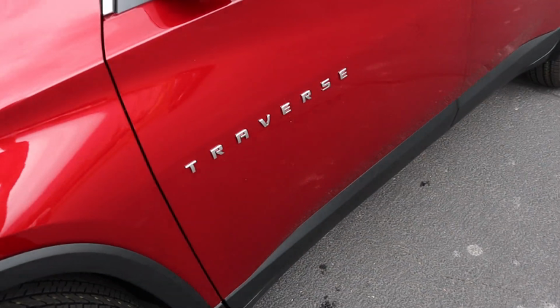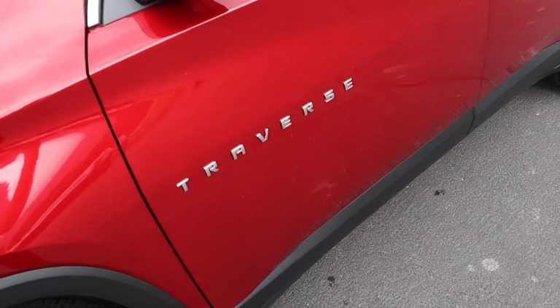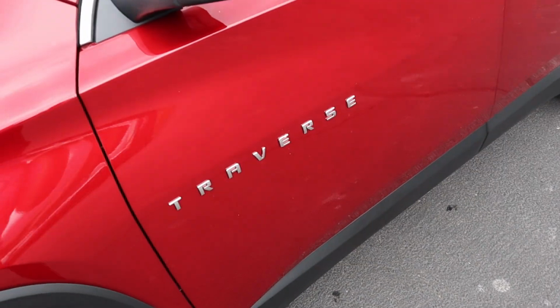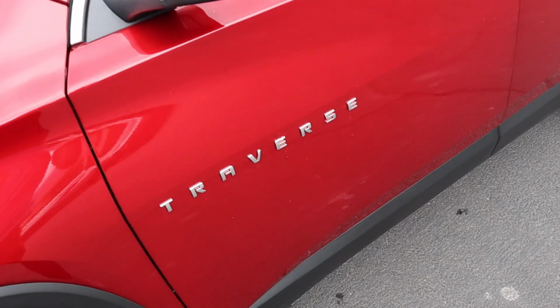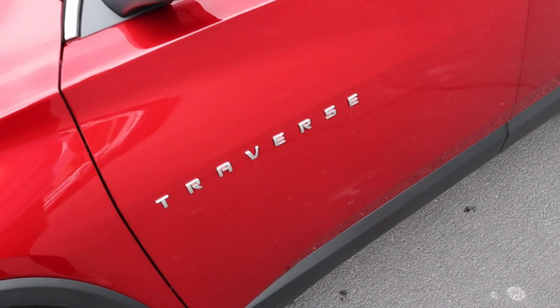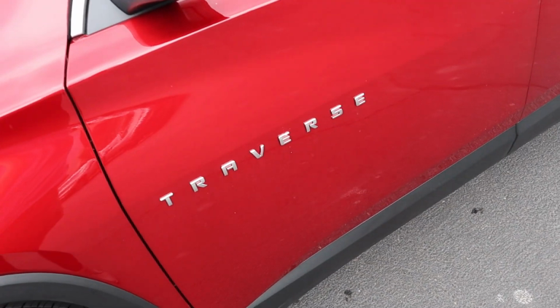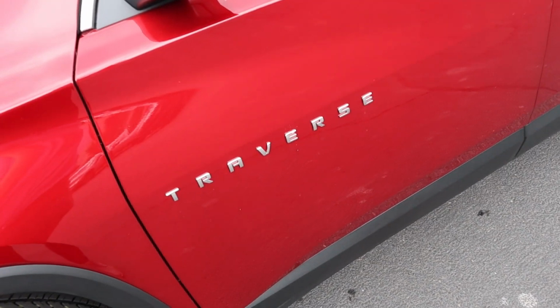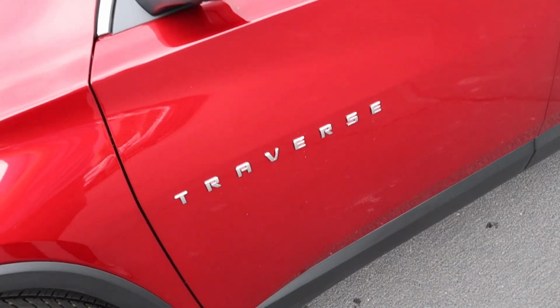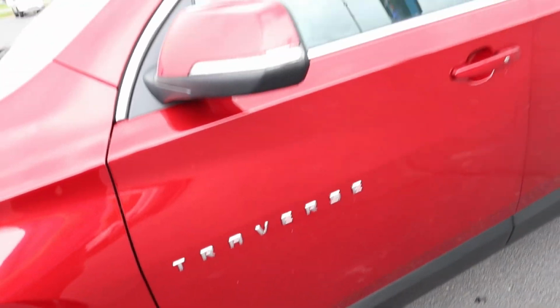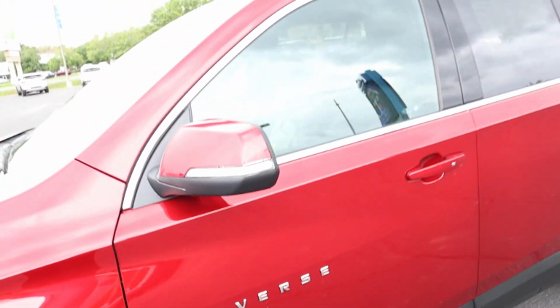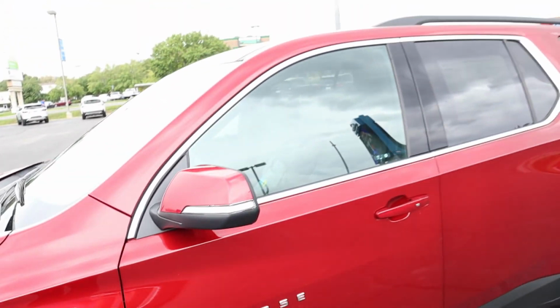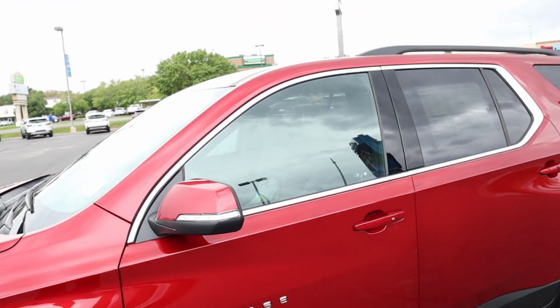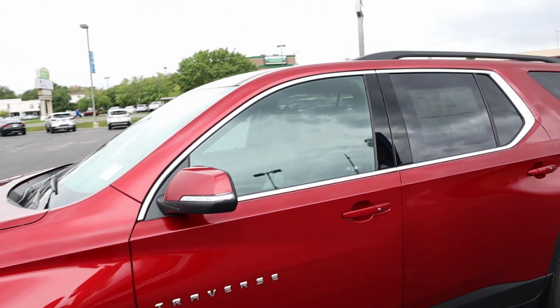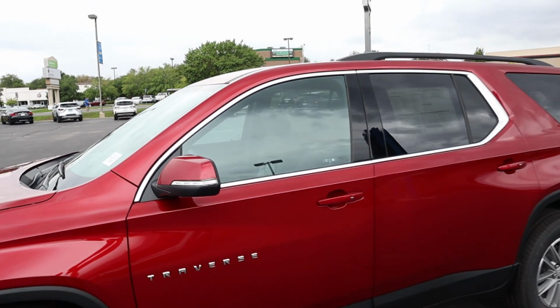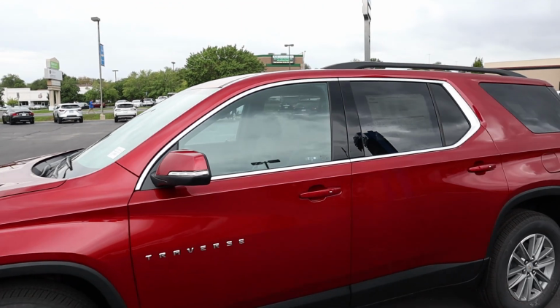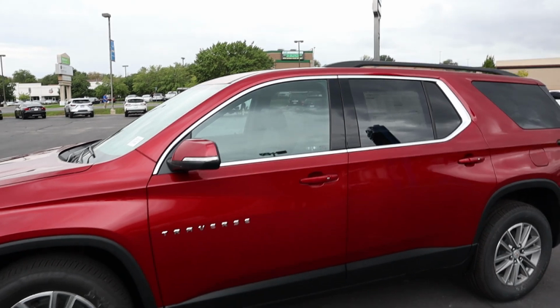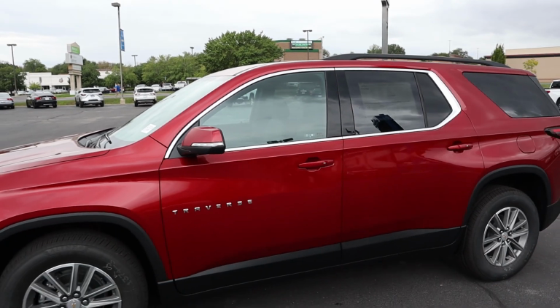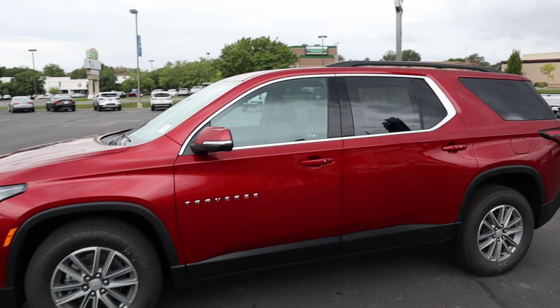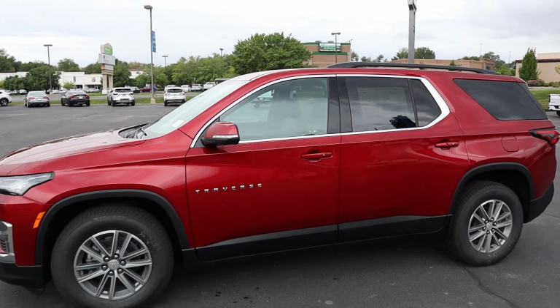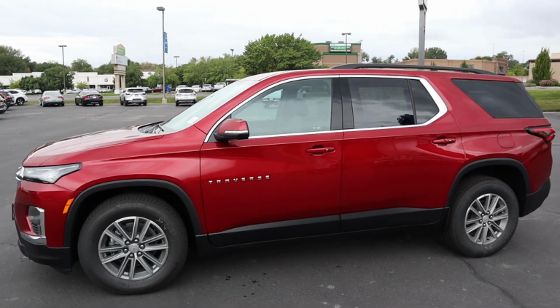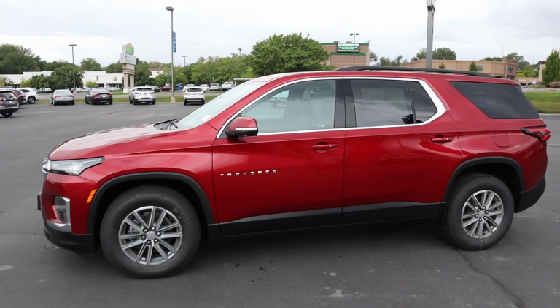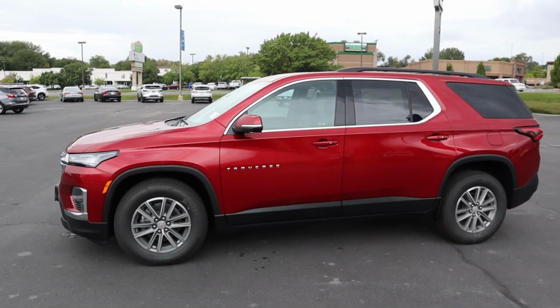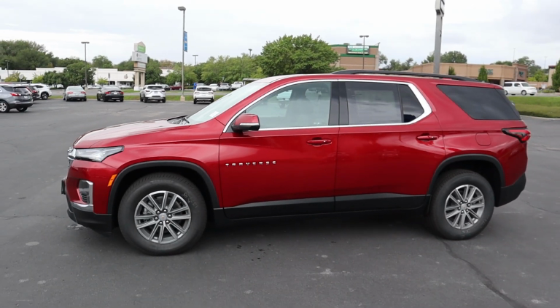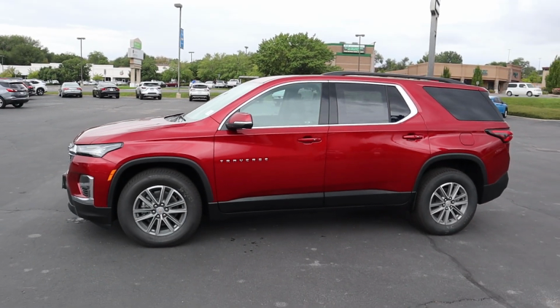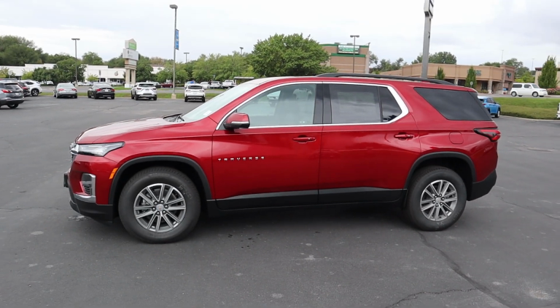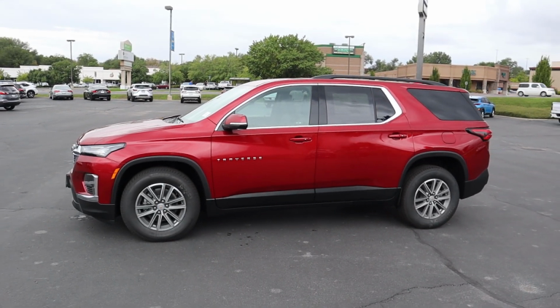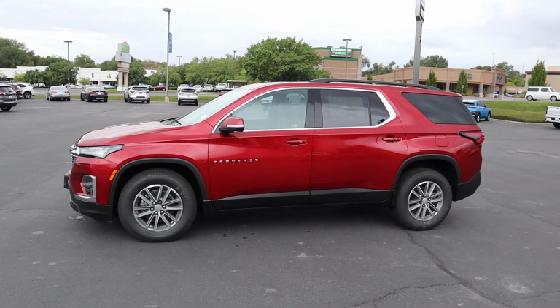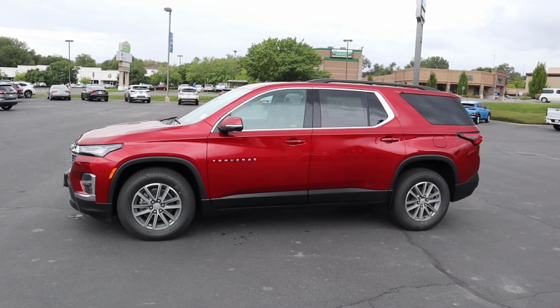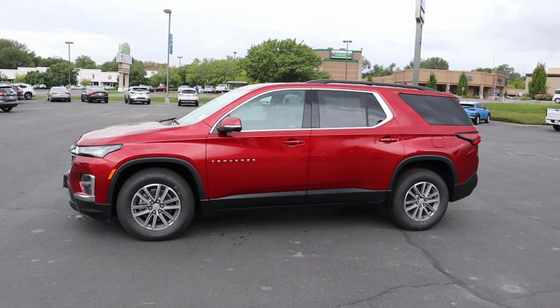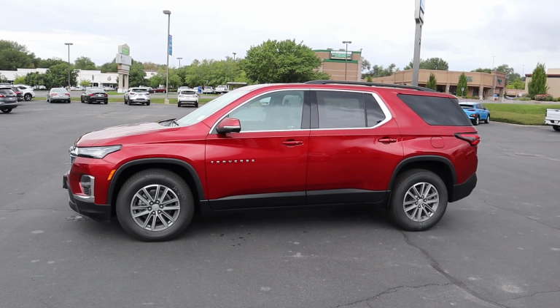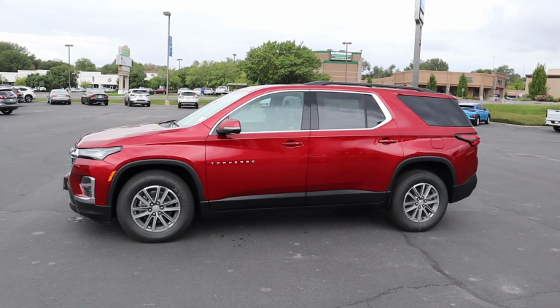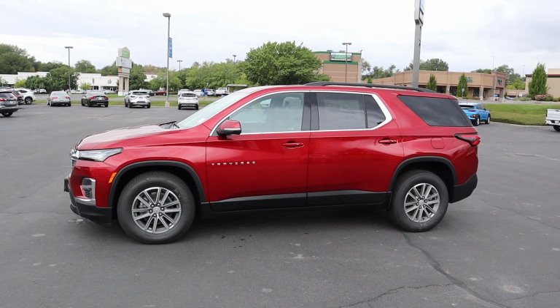We have the Traverse logo on the side, and it also has chrome accenting around the windows. Taking a few steps back, here's your full side profile.